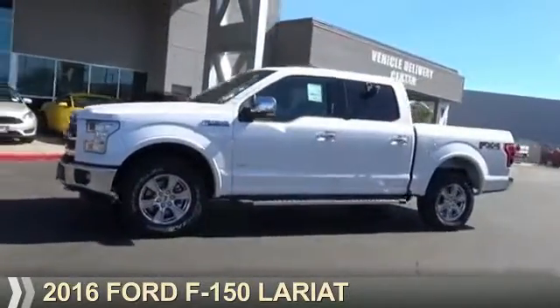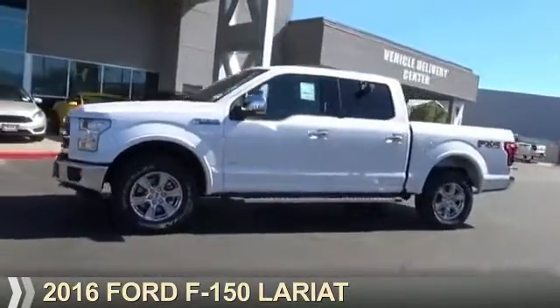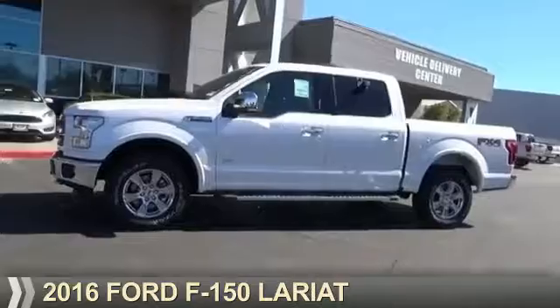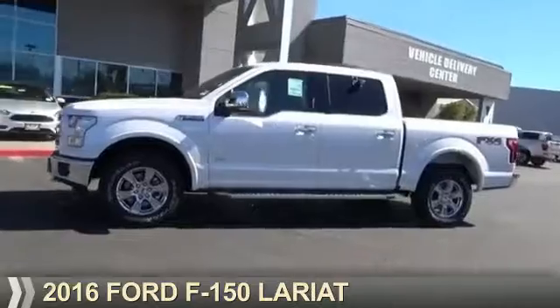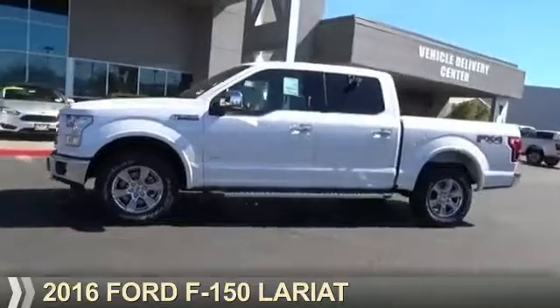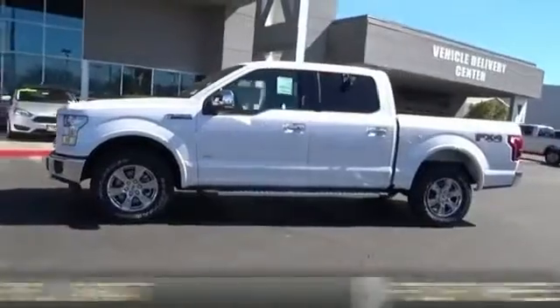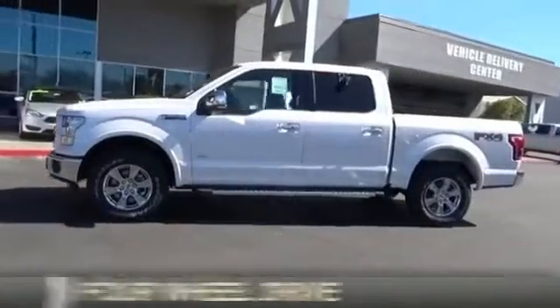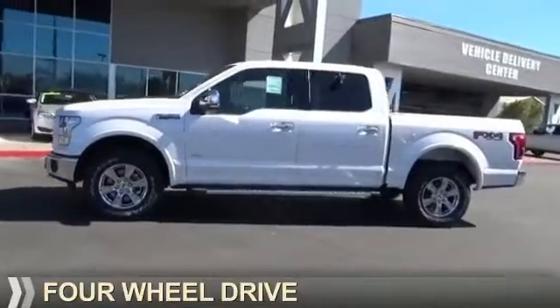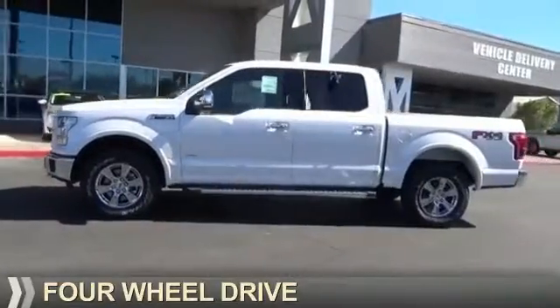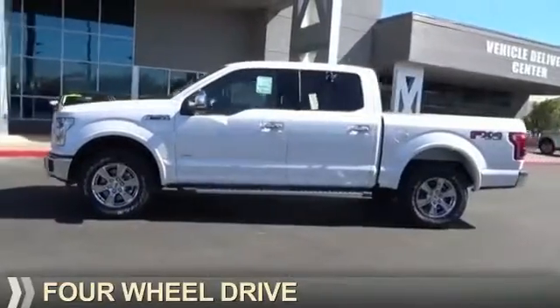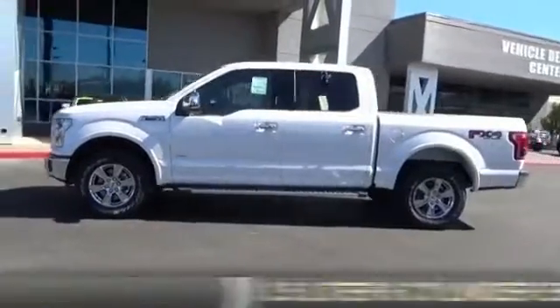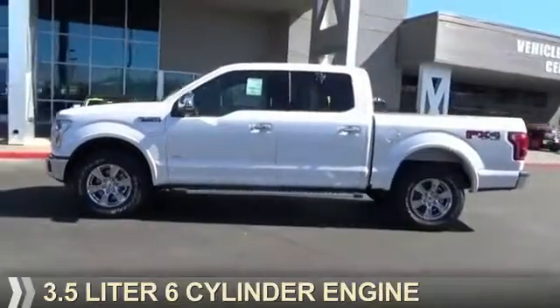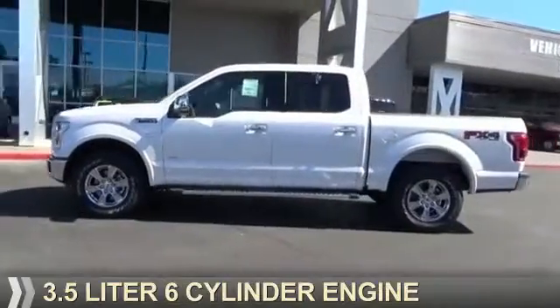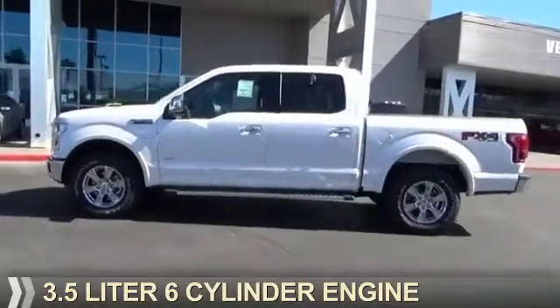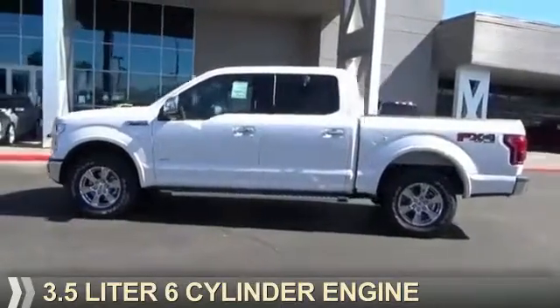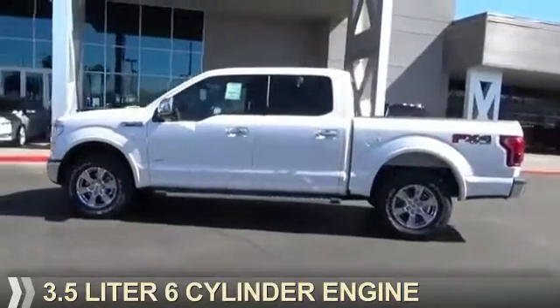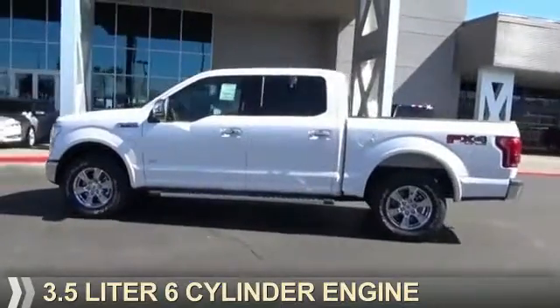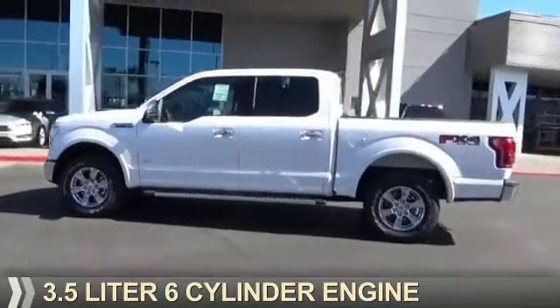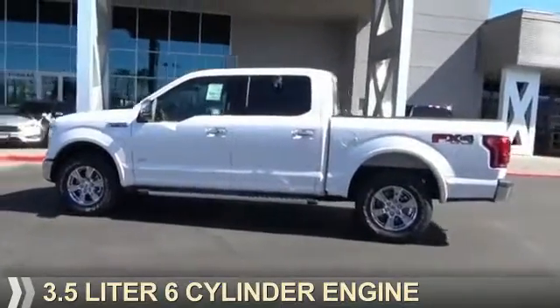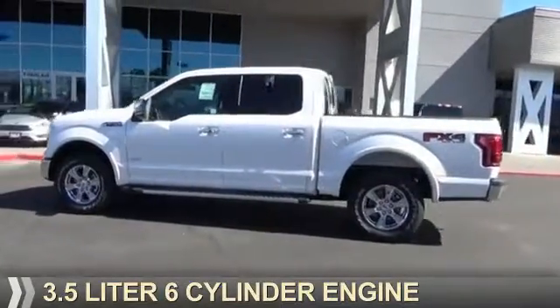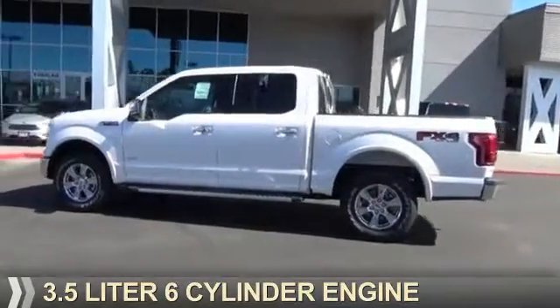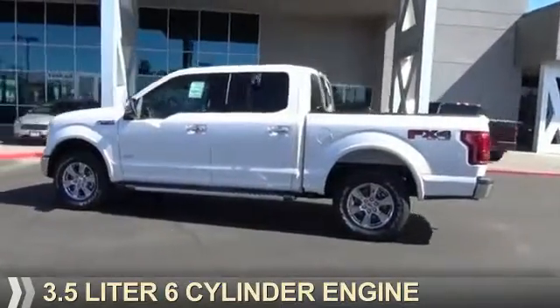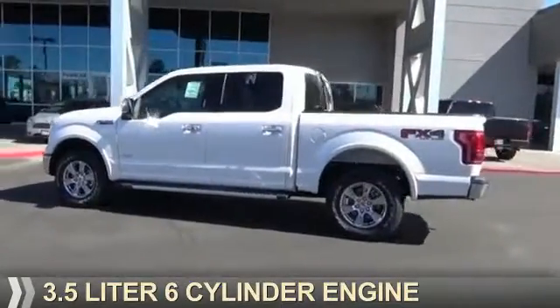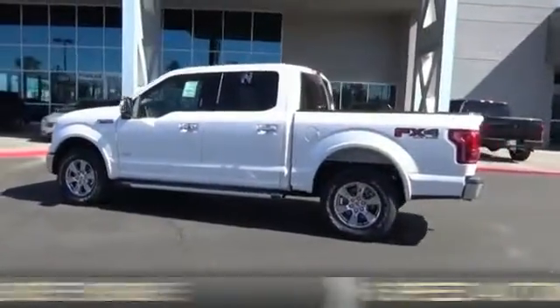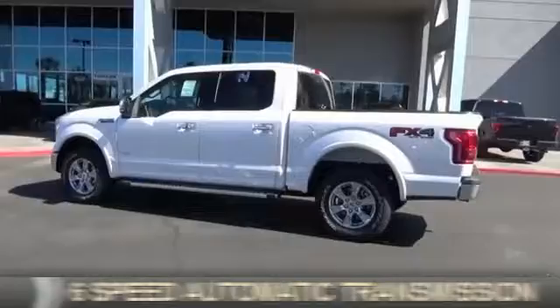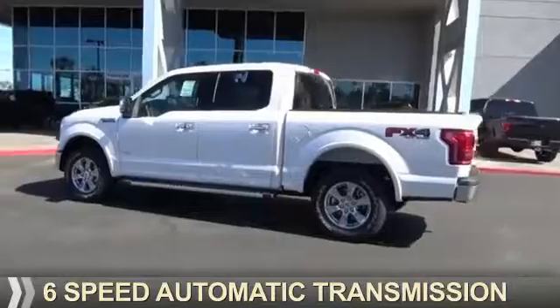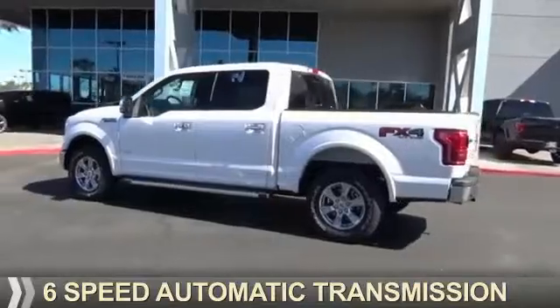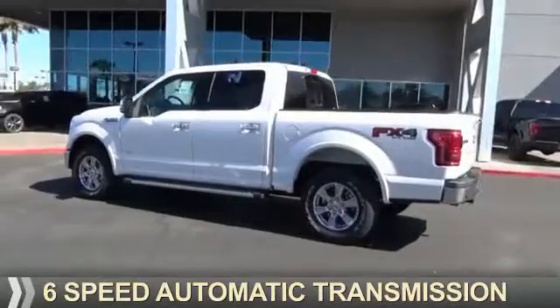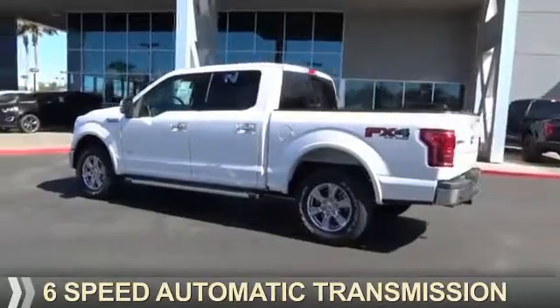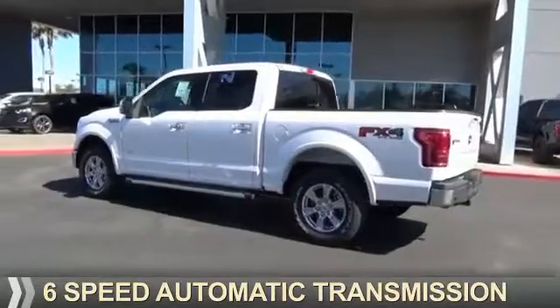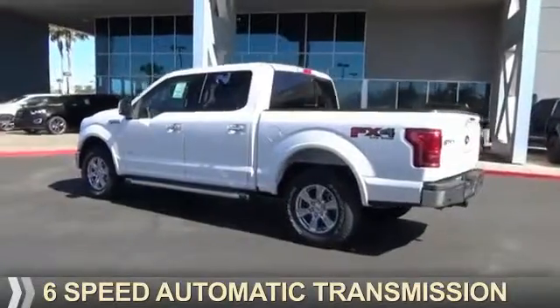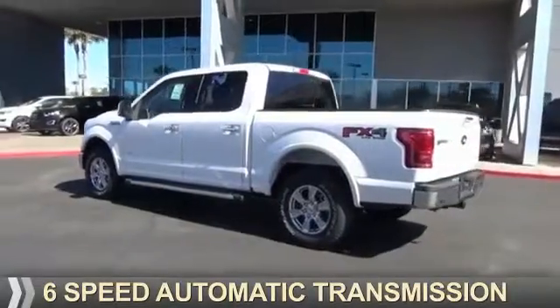It's powered by four-wheel drive, a 3.5 liter six-cylinder engine, and a six-speed automatic transmission.